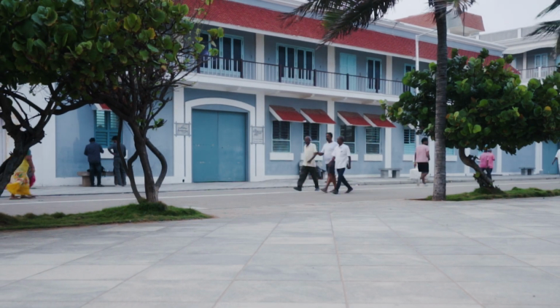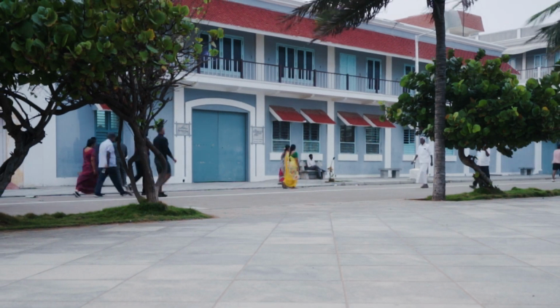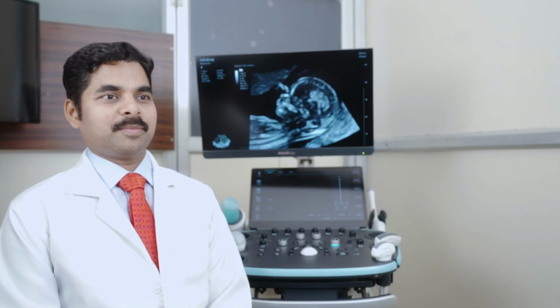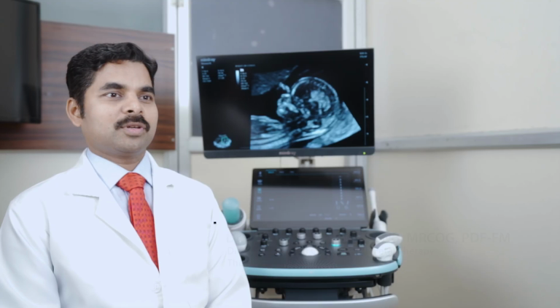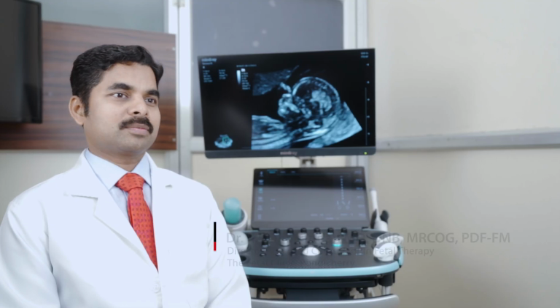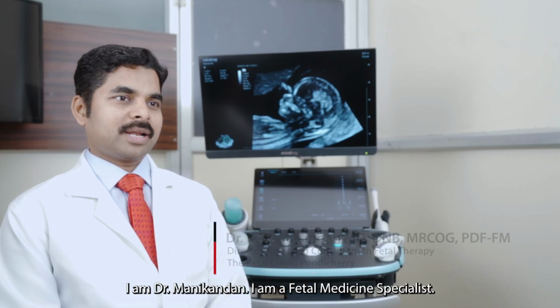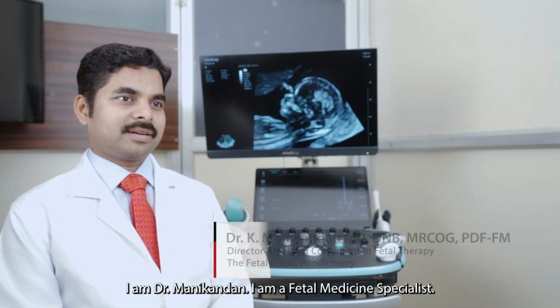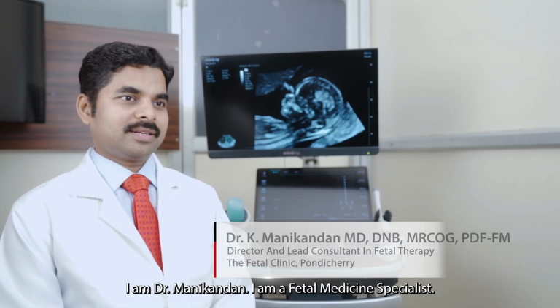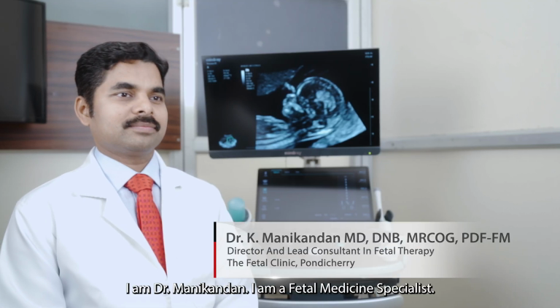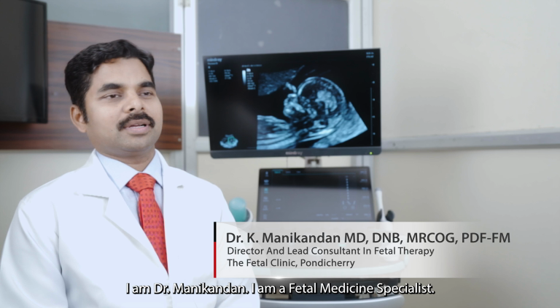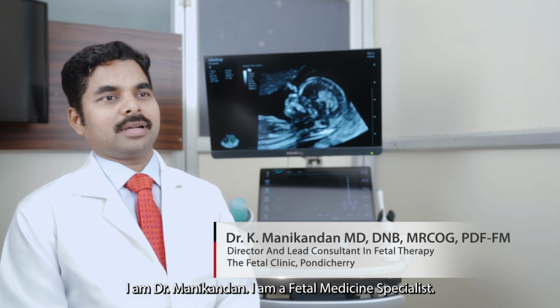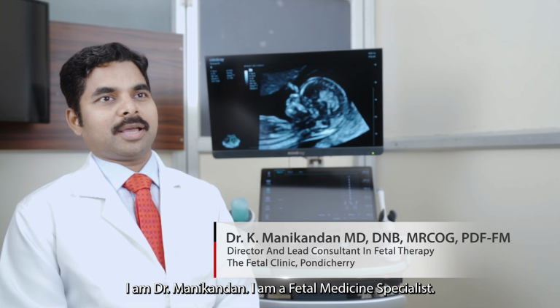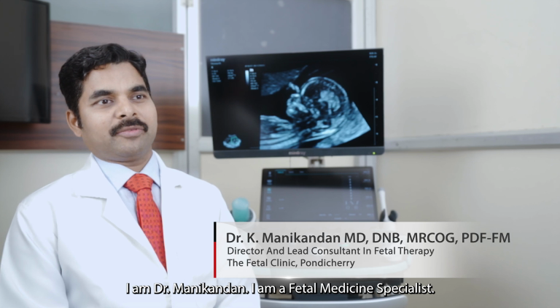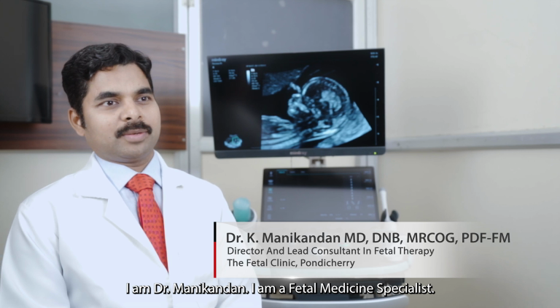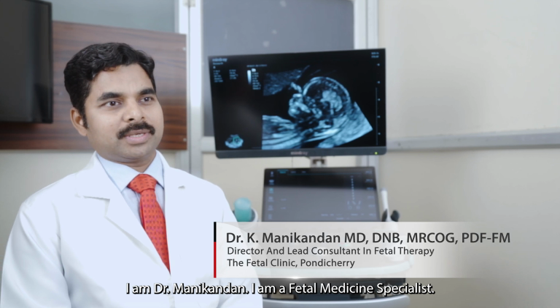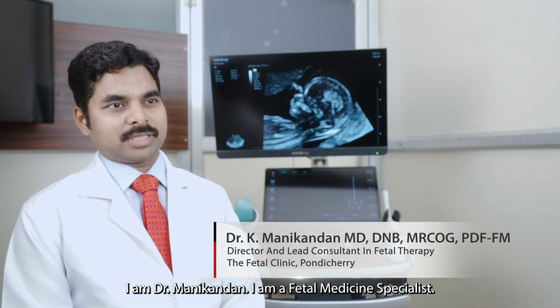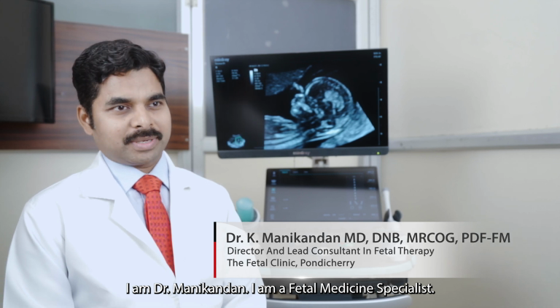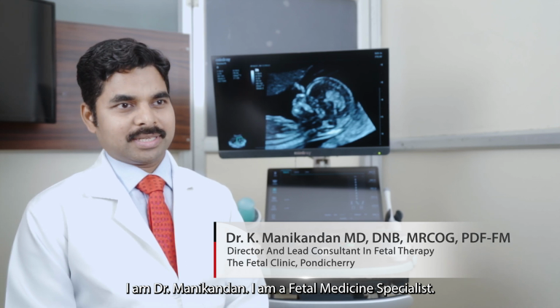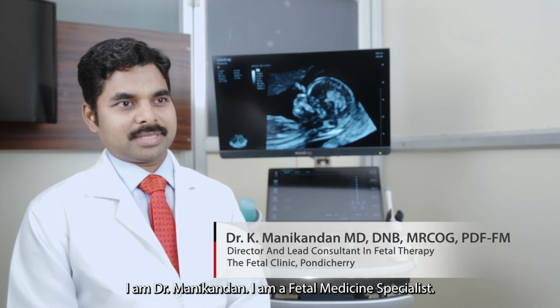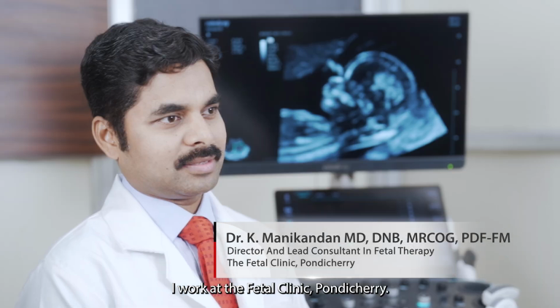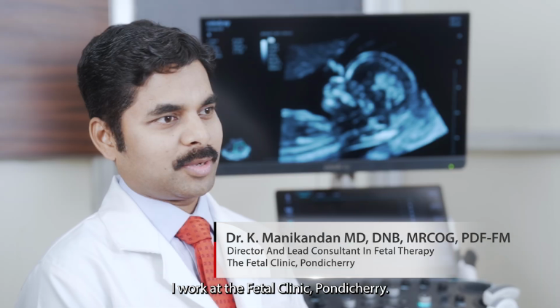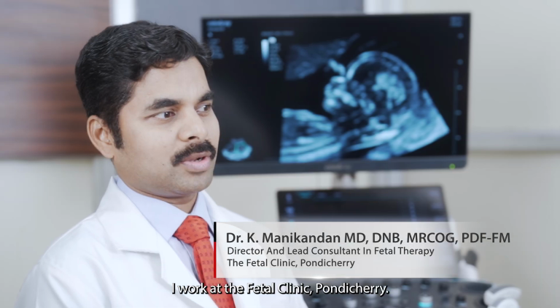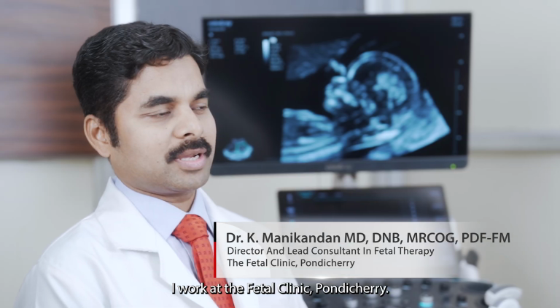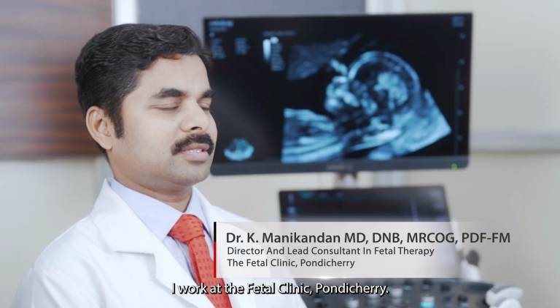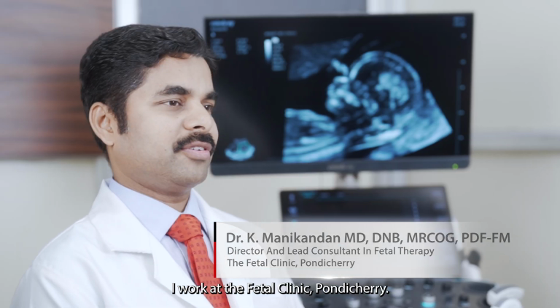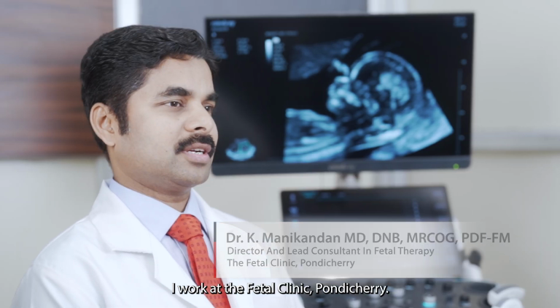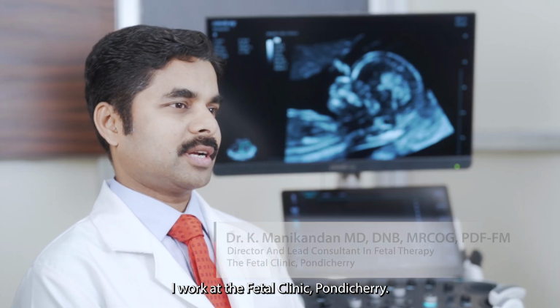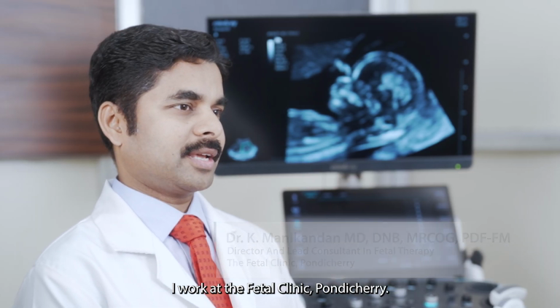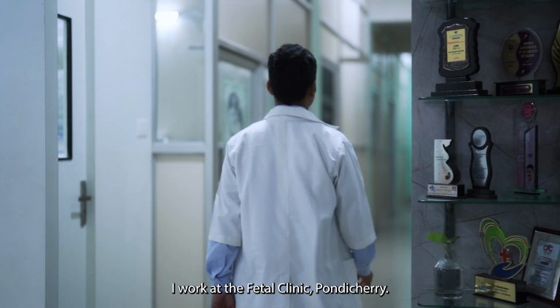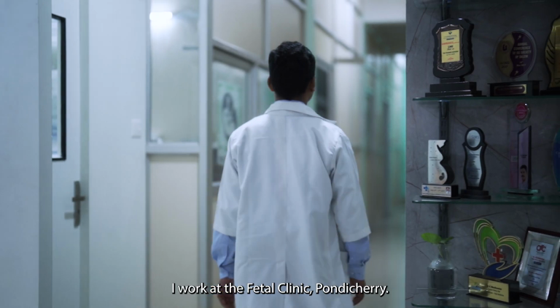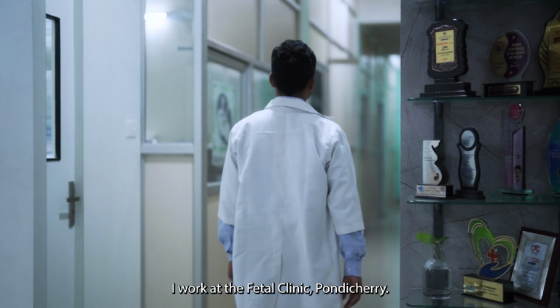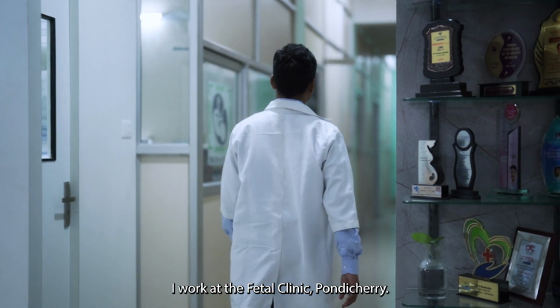I am Dr. Manikandan. I am a fetal medicine specialist. I work at the fetal clinic Pondicherry.